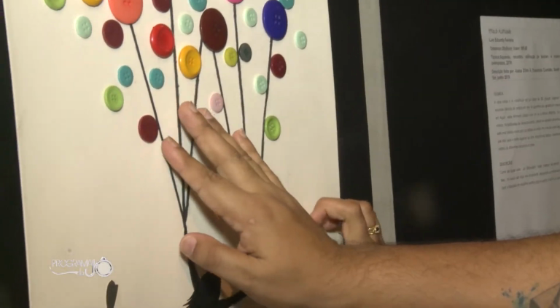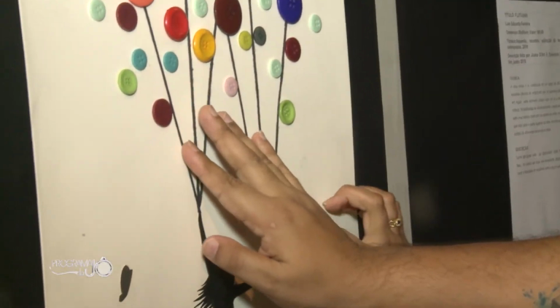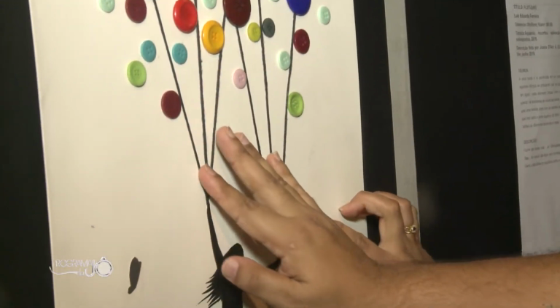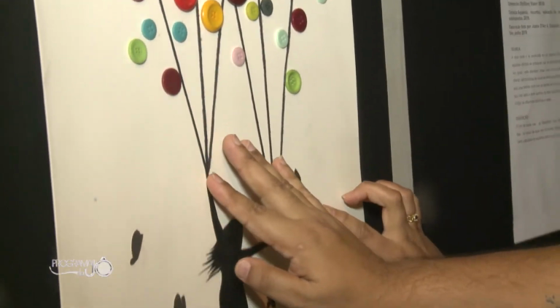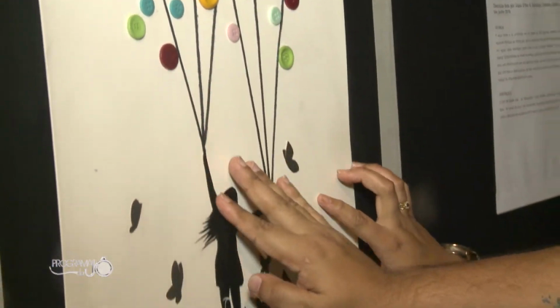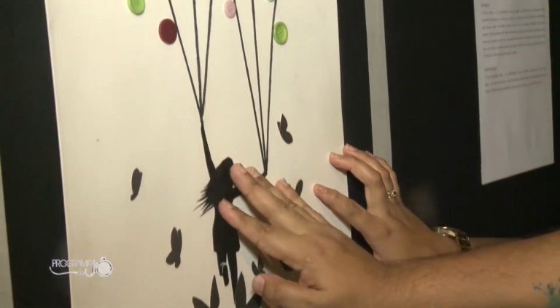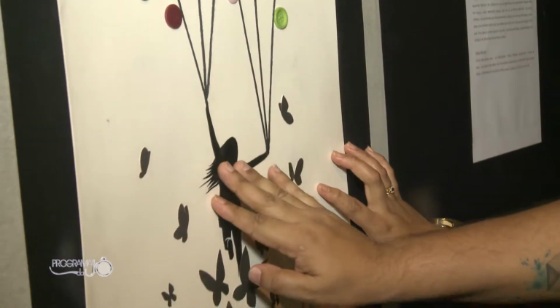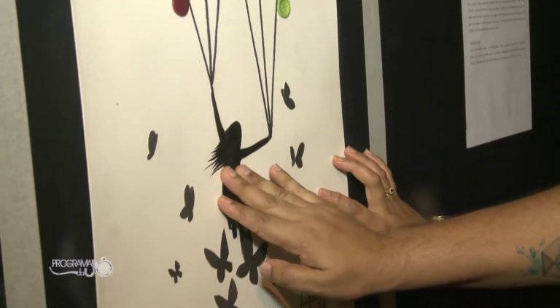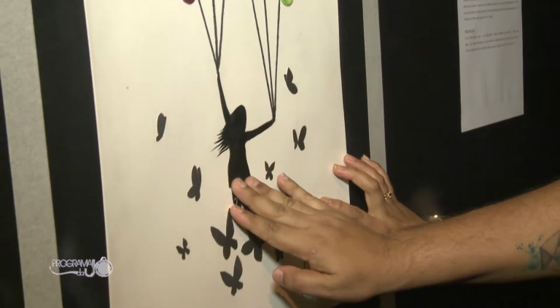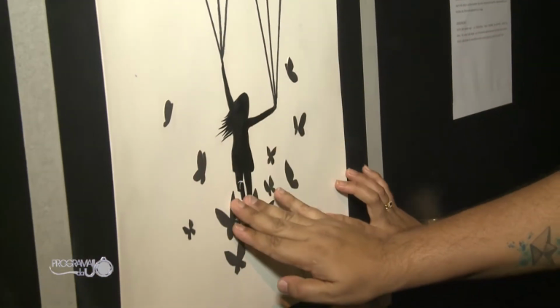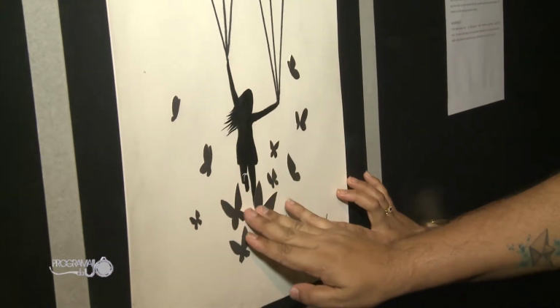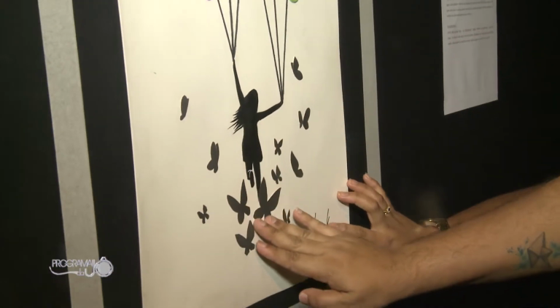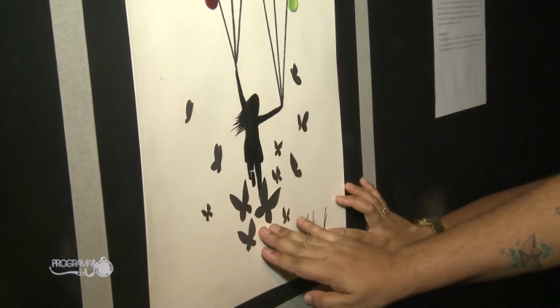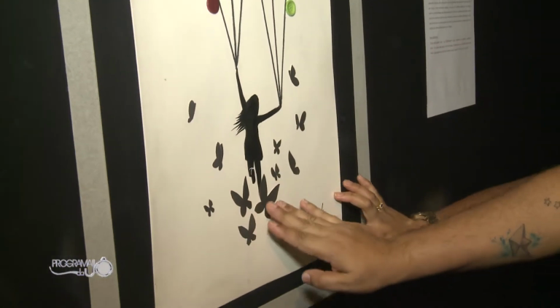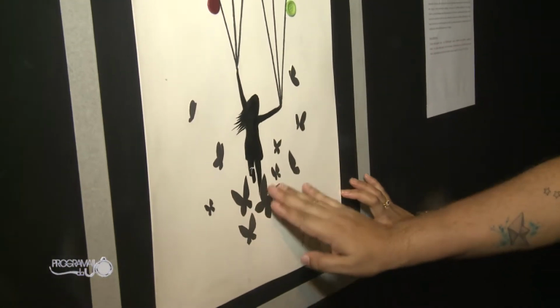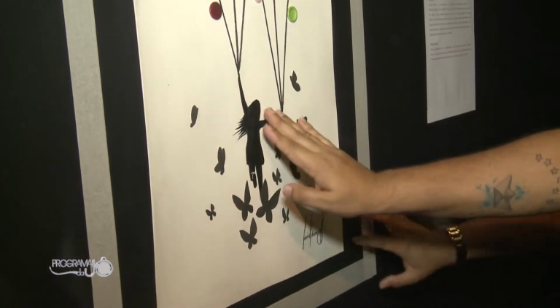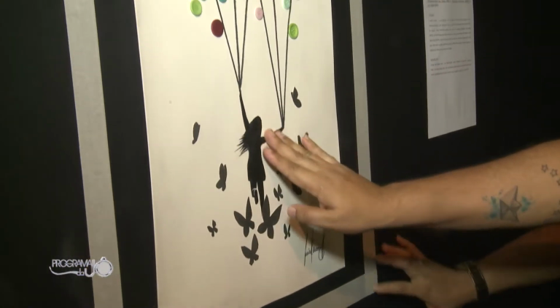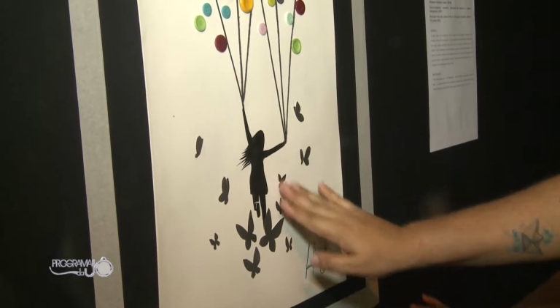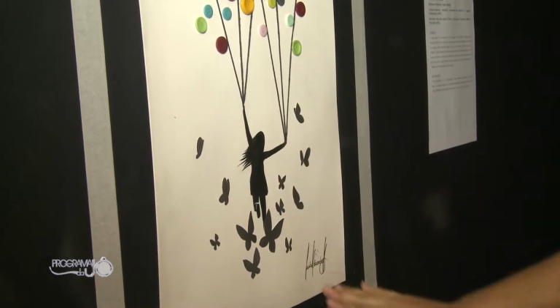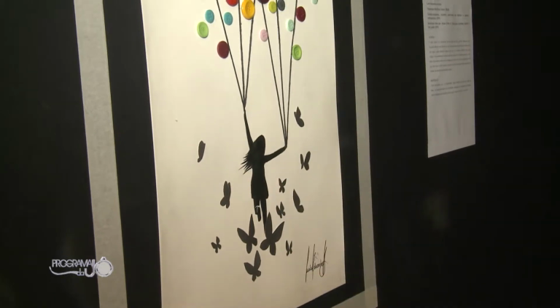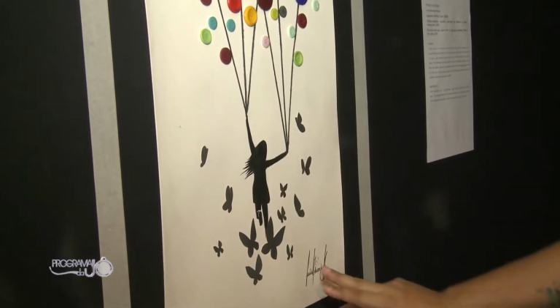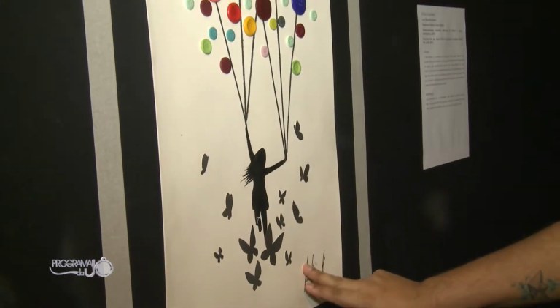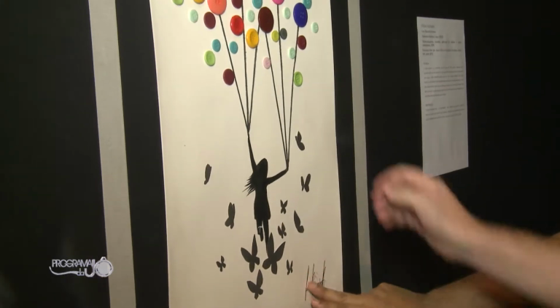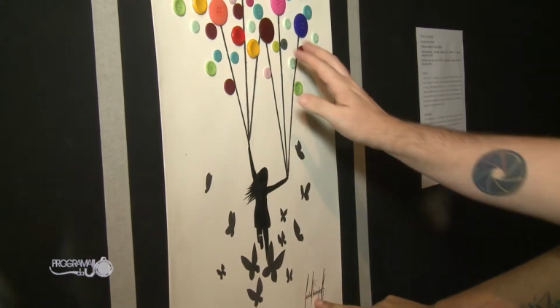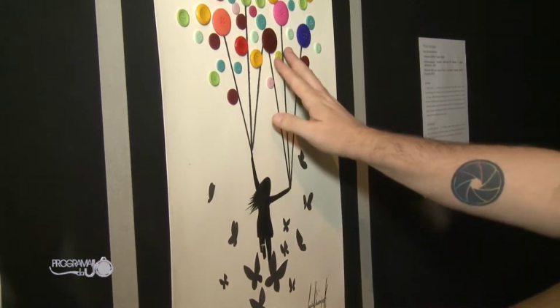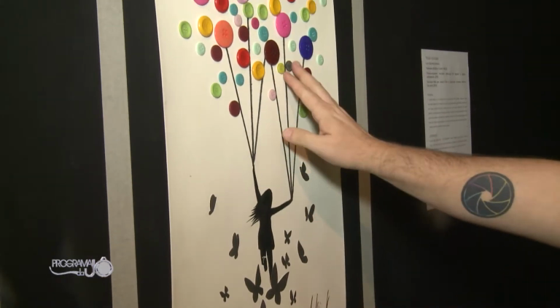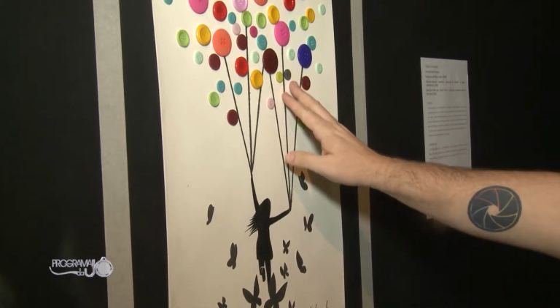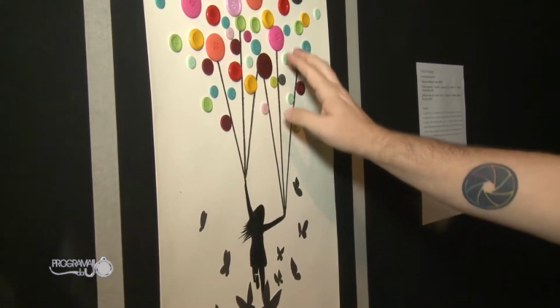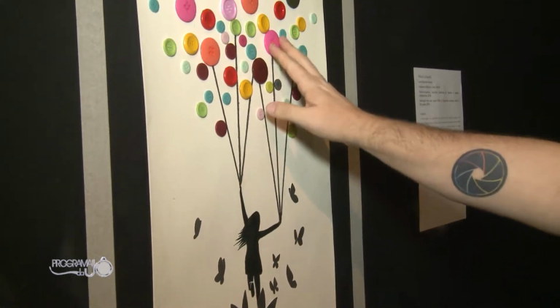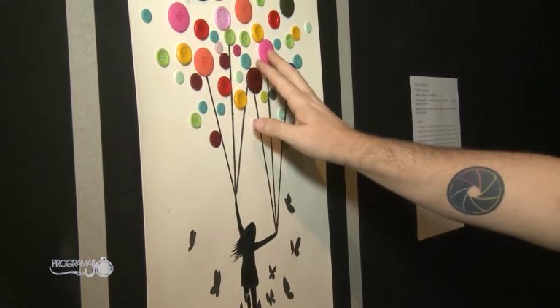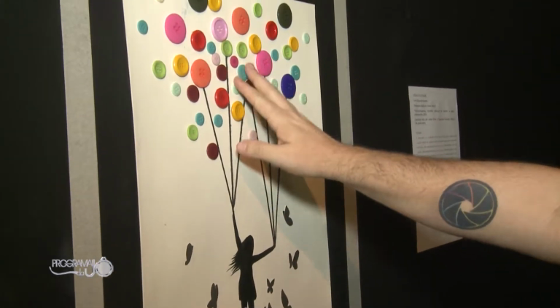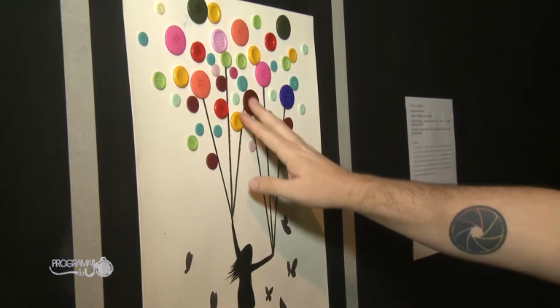Durante a exposição, a gente pode olhar também que tem aquela questão aqui da árvore que você fez — é uma semelhança a balões coloridos, que também leva aquarela.